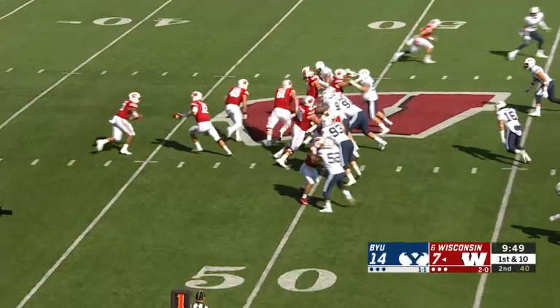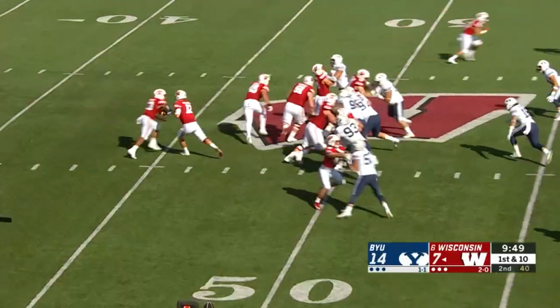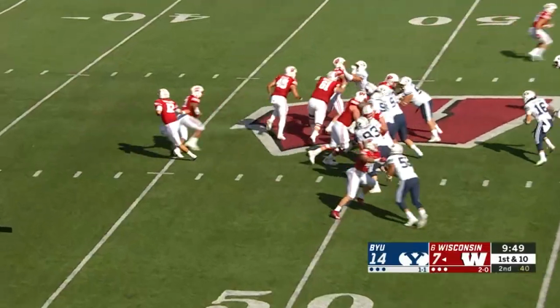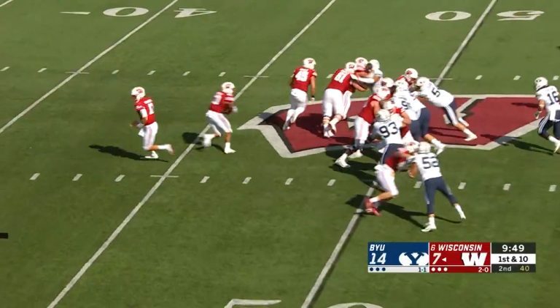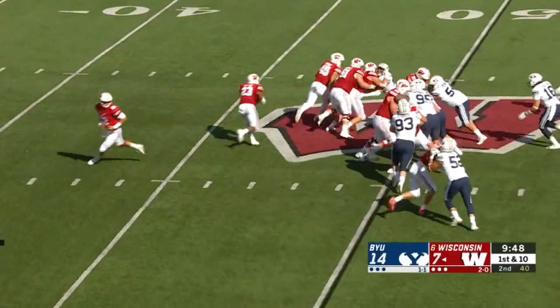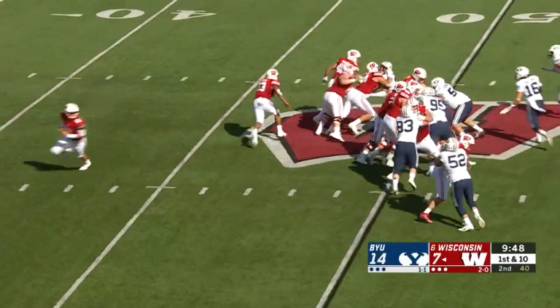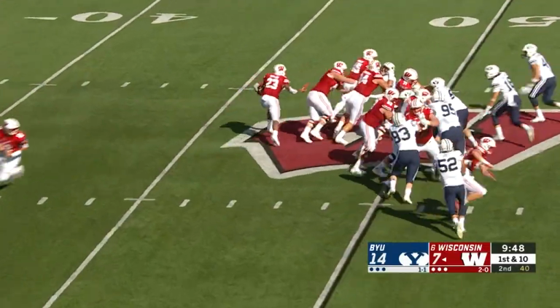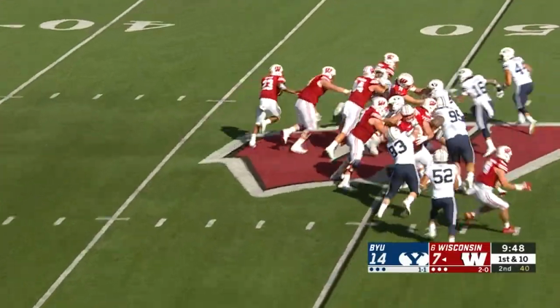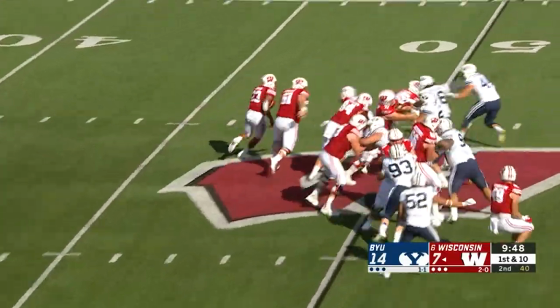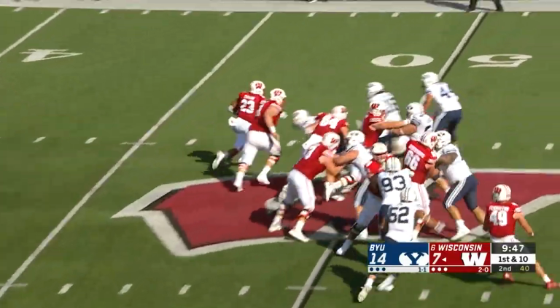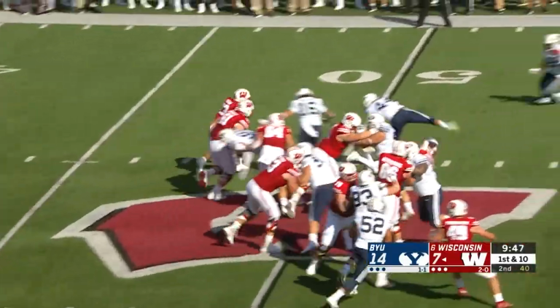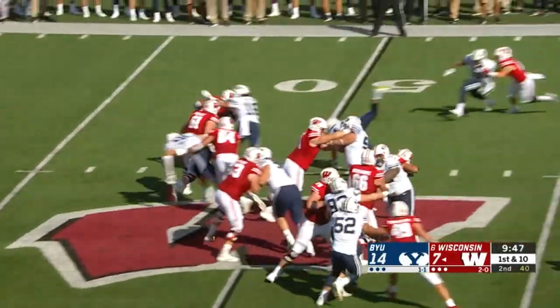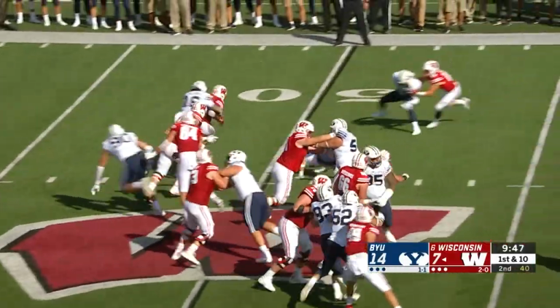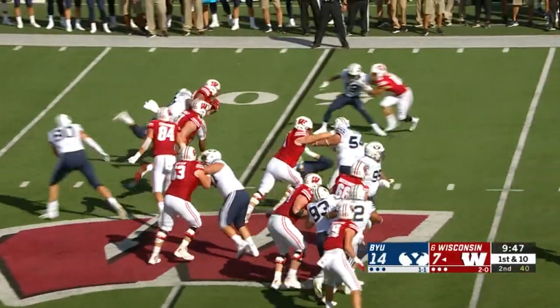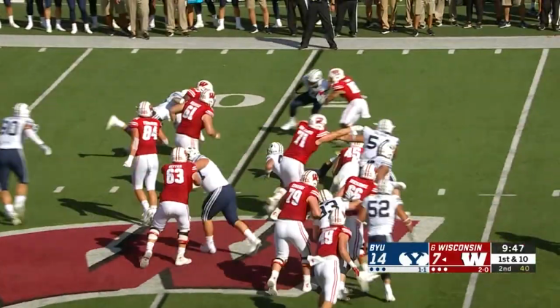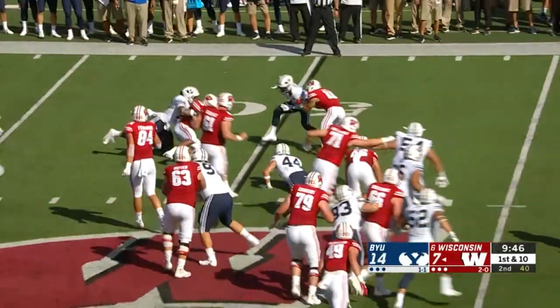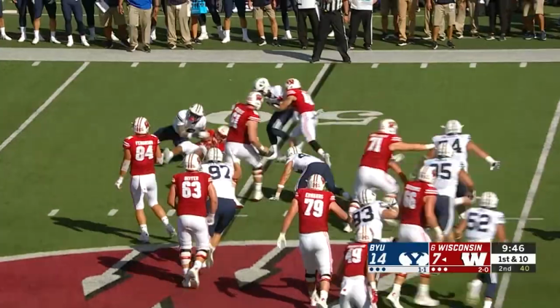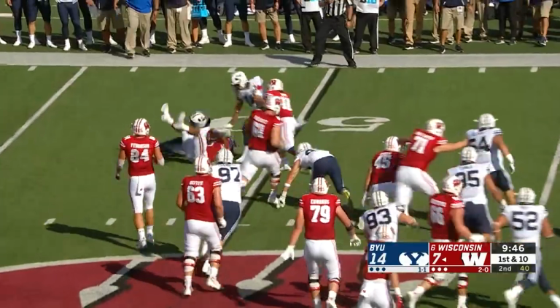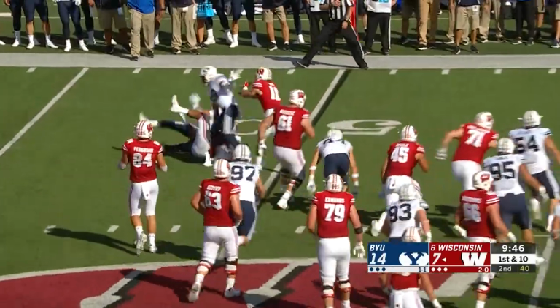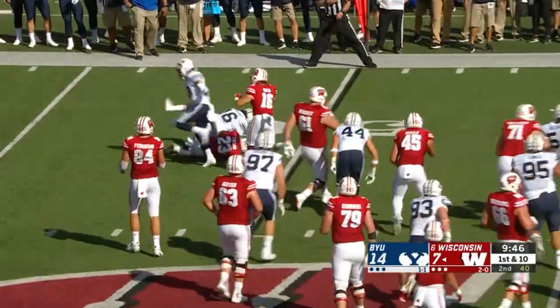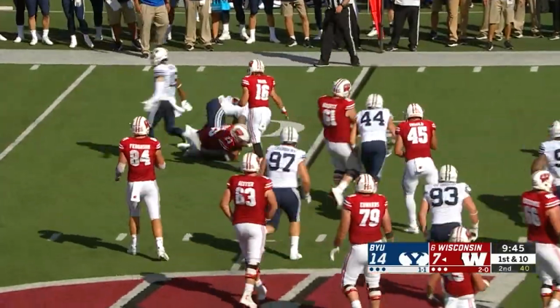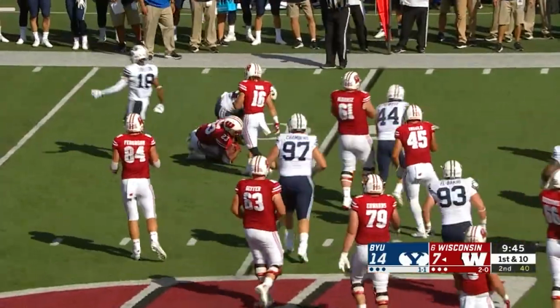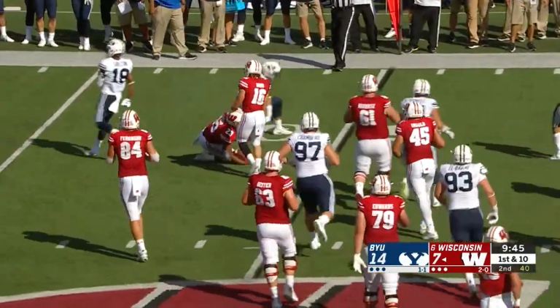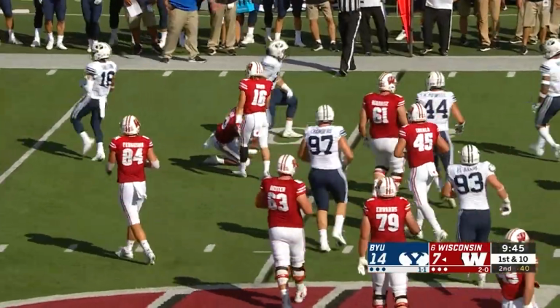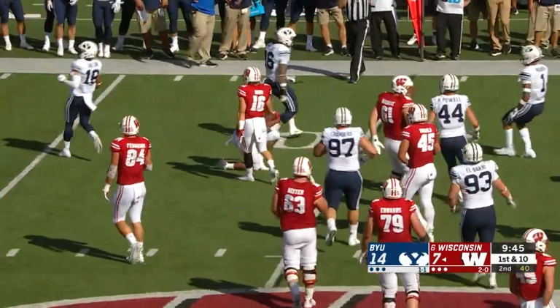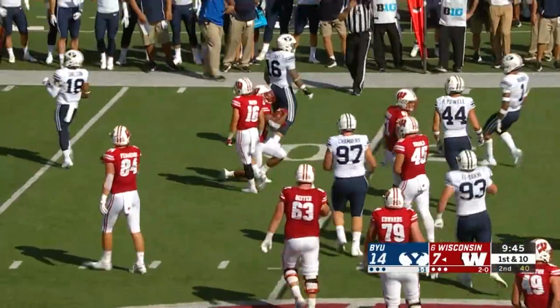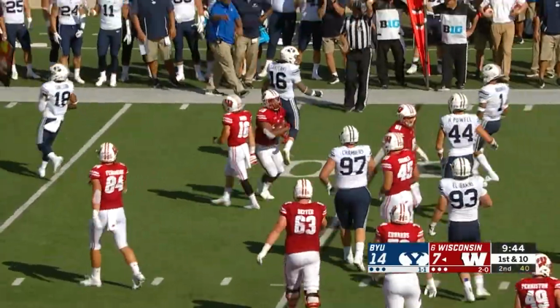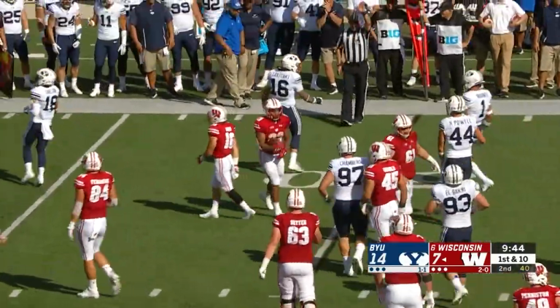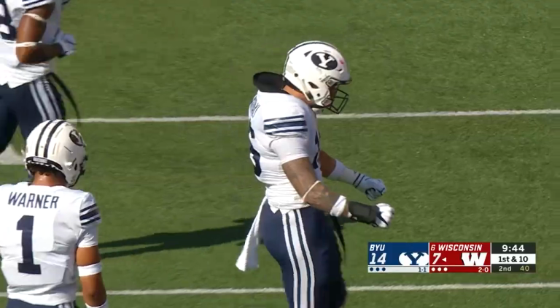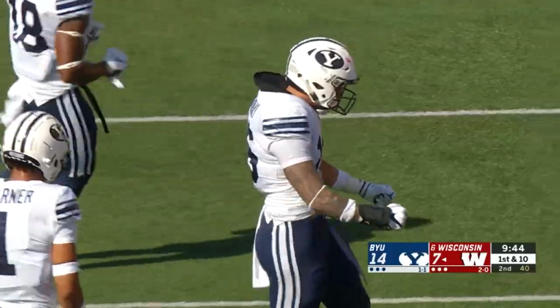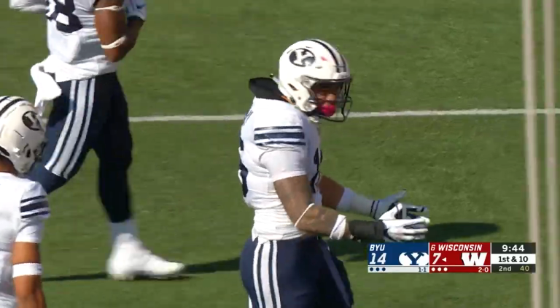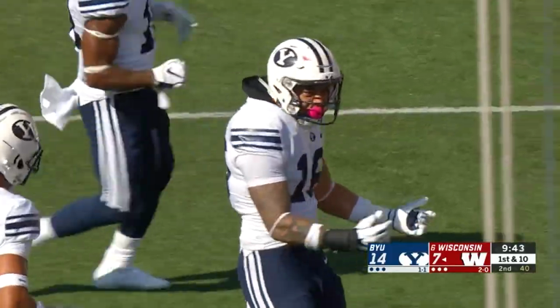Hand off — tail off tackle left. Taki Taki again shoots in and drops him for a loss of one.